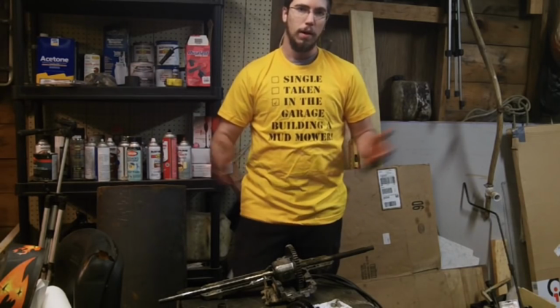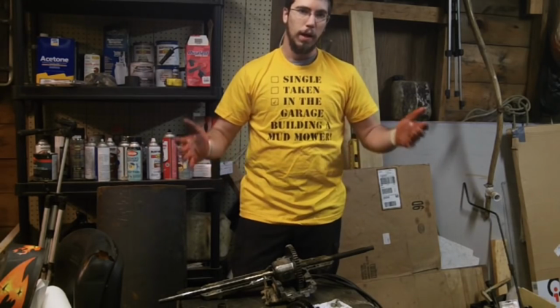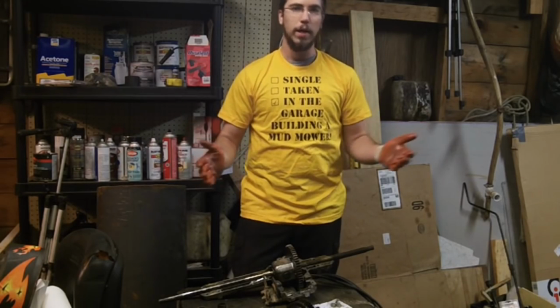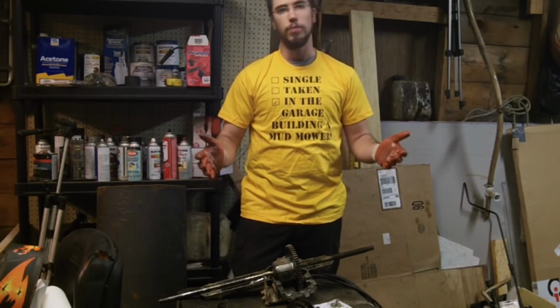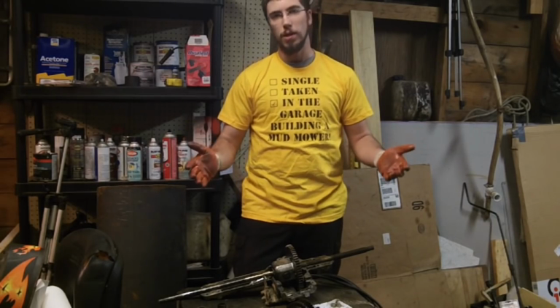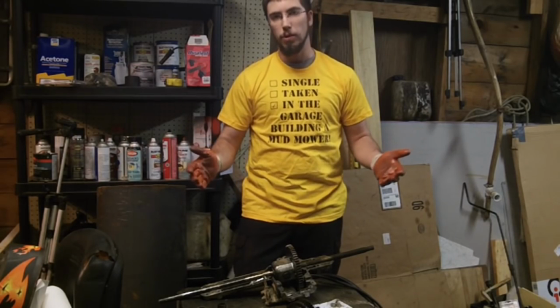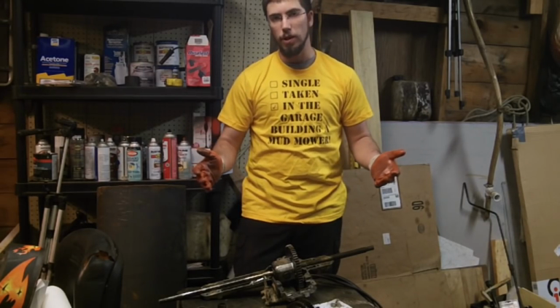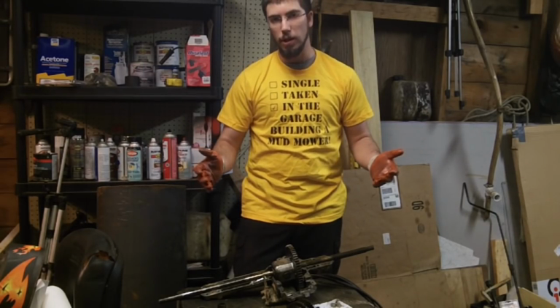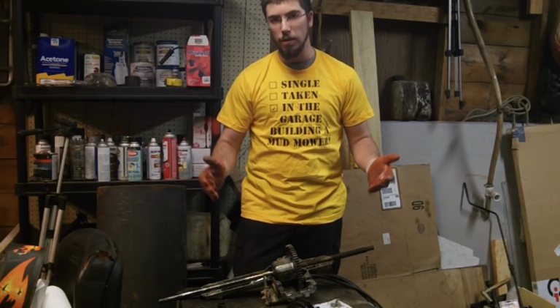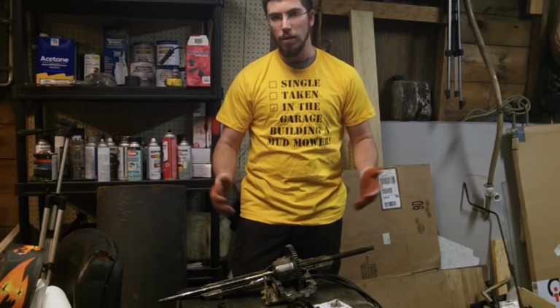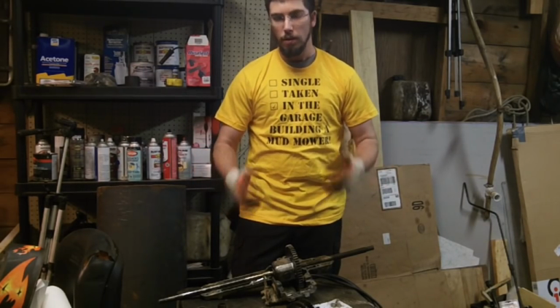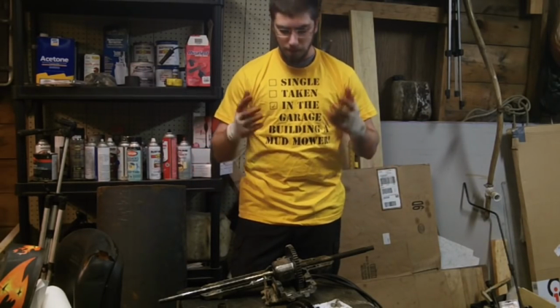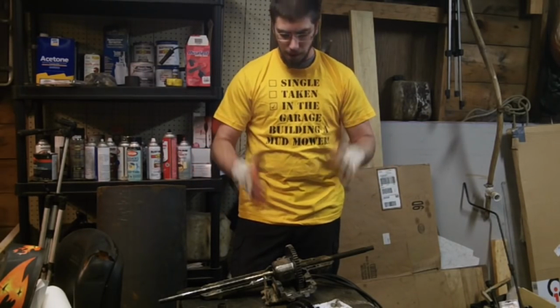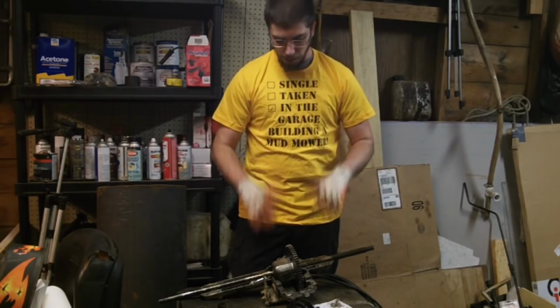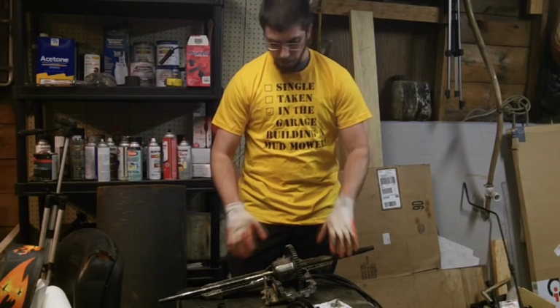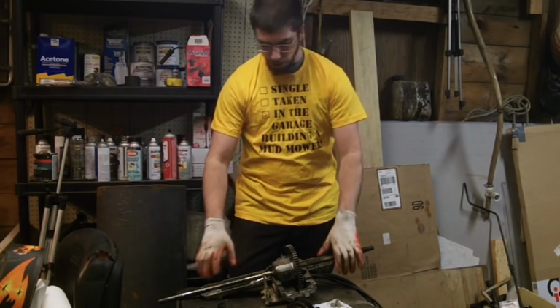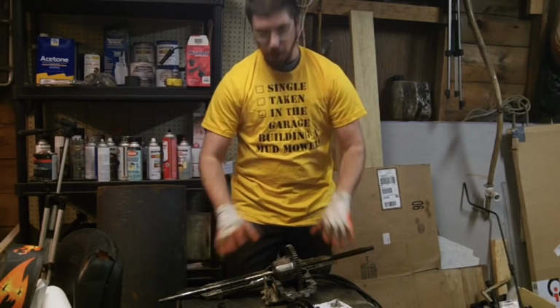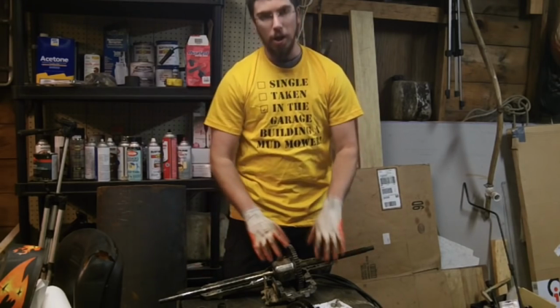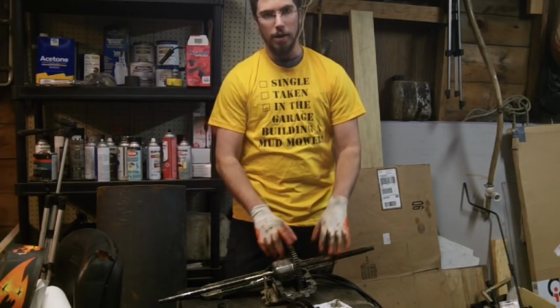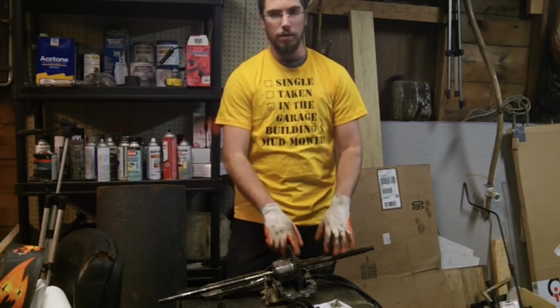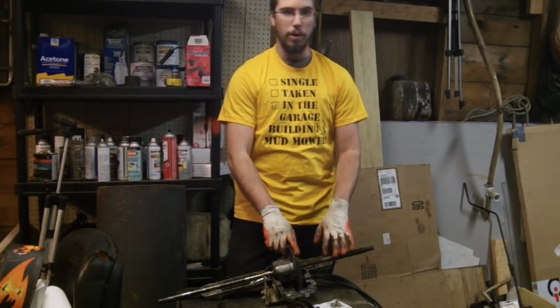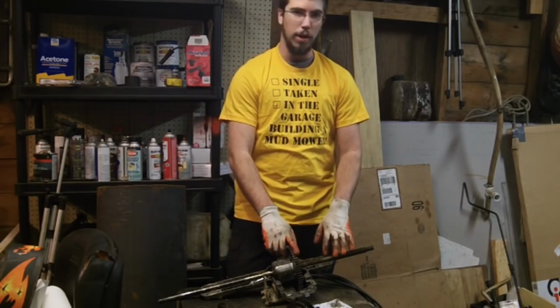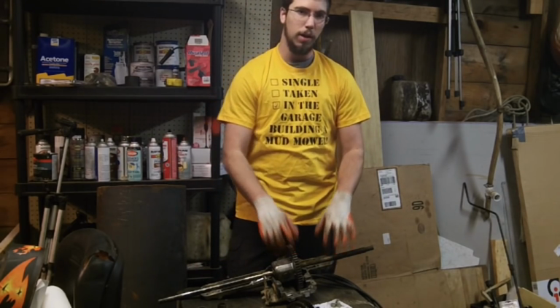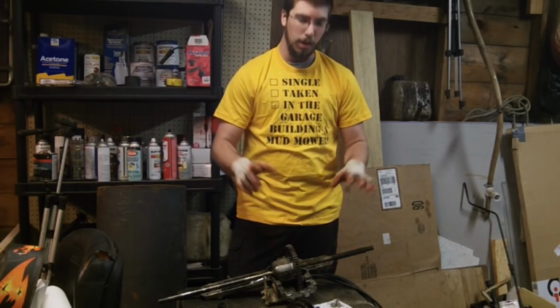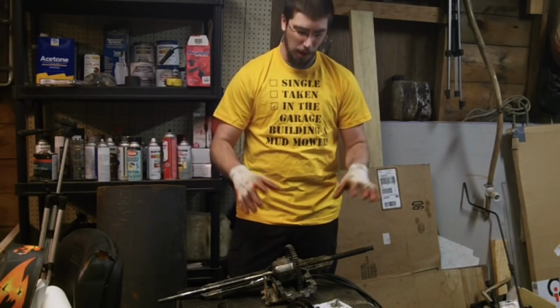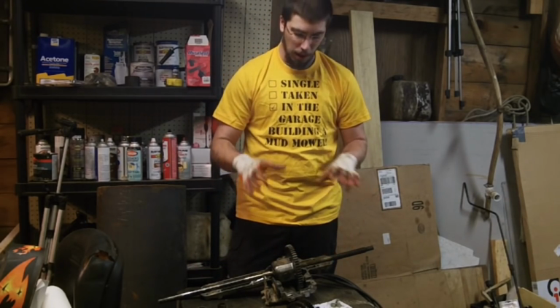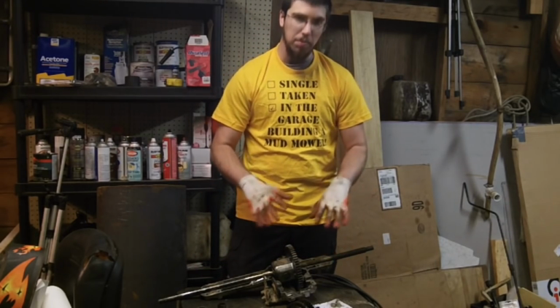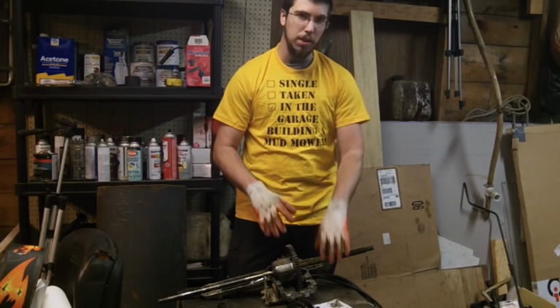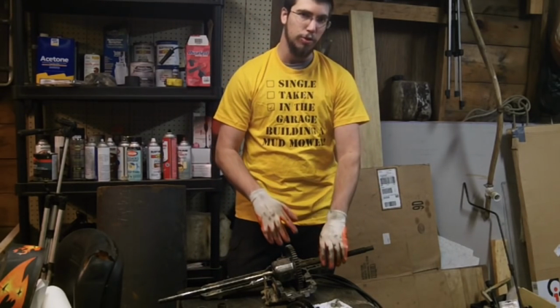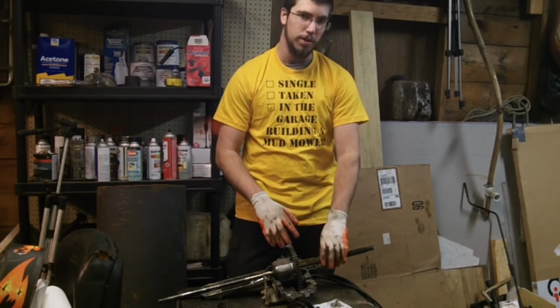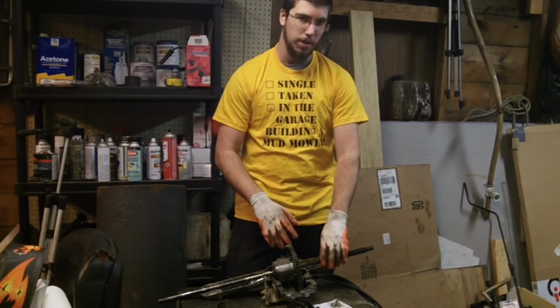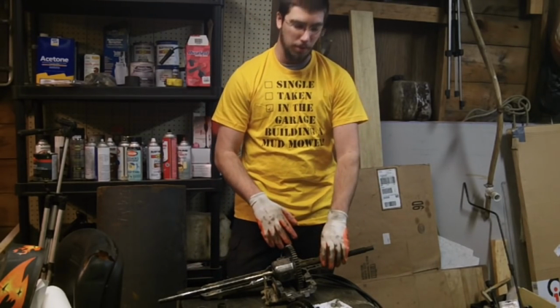Hi guys, Redneck Computer Geek here. Today we're going to be working on locking the rear end in an MTD transaxle.